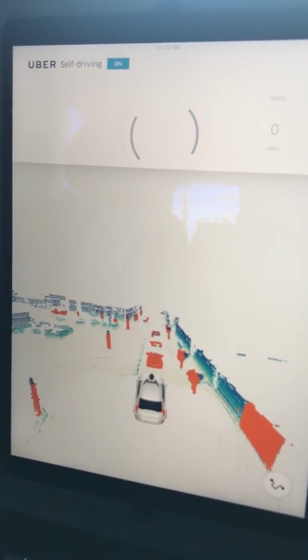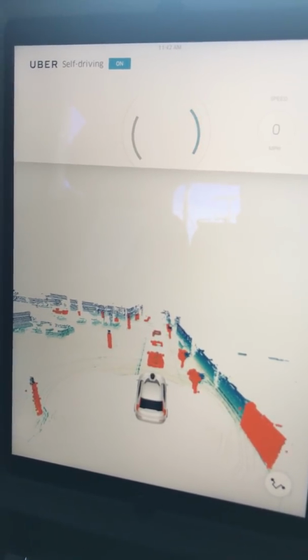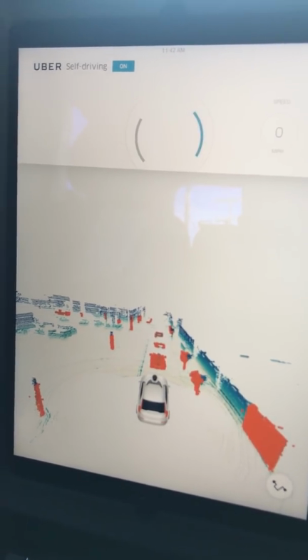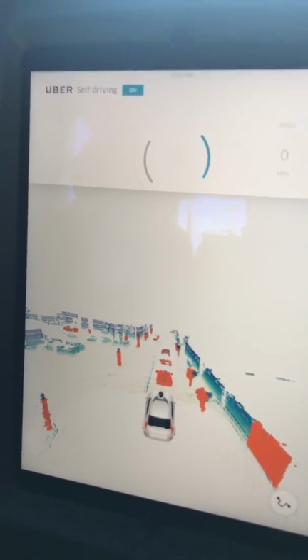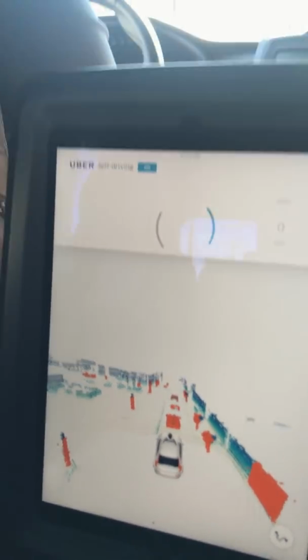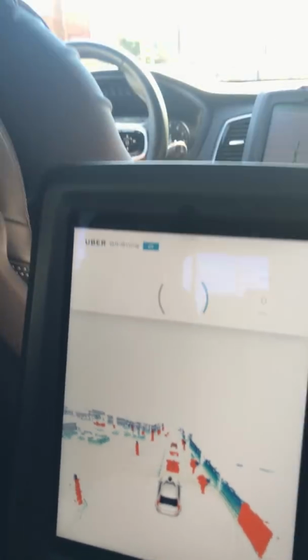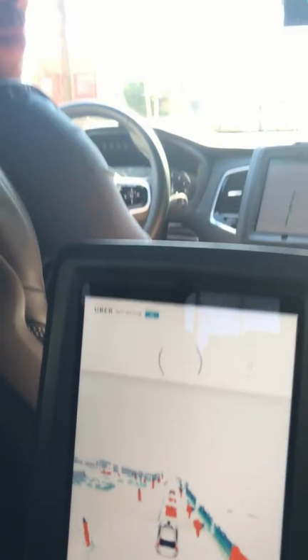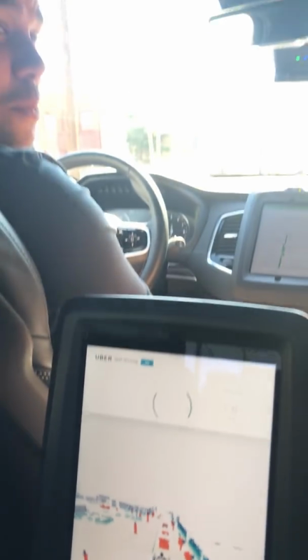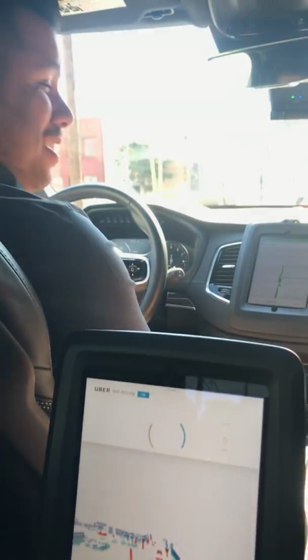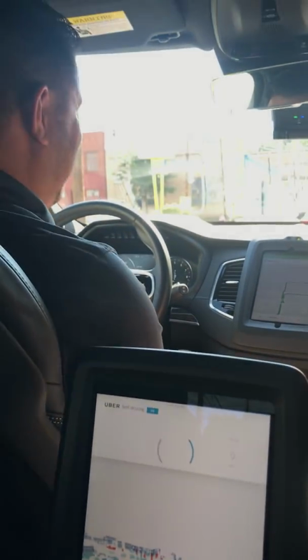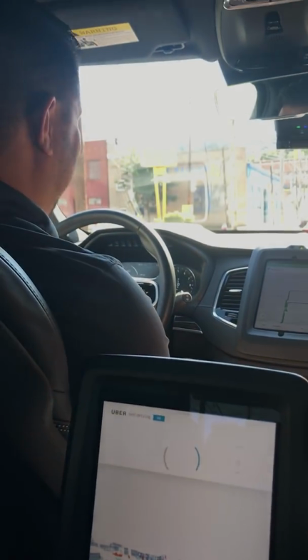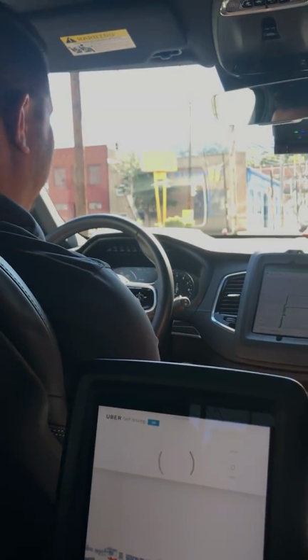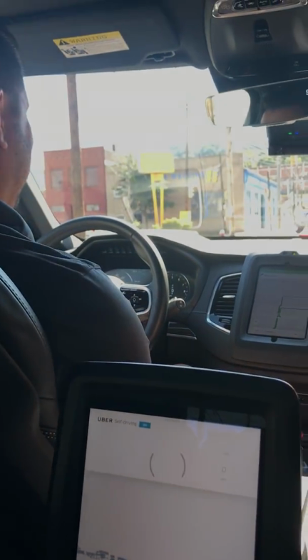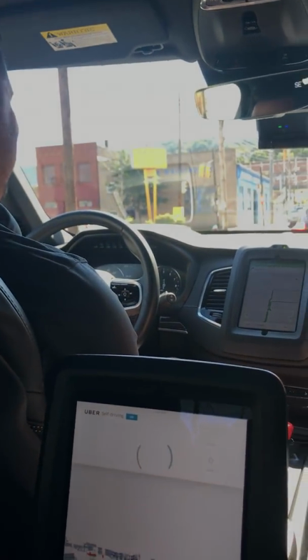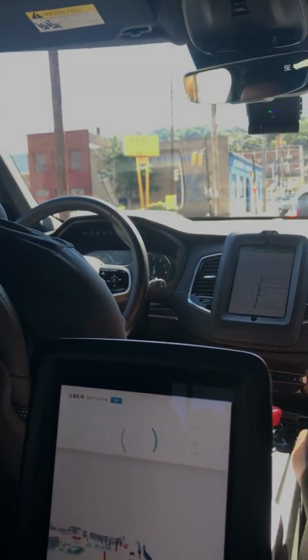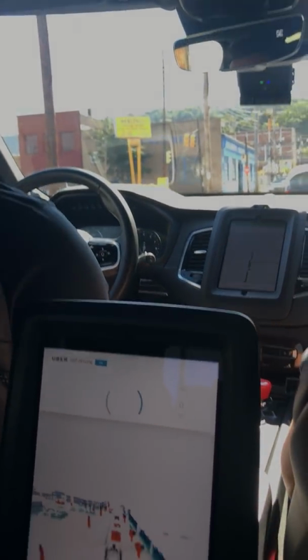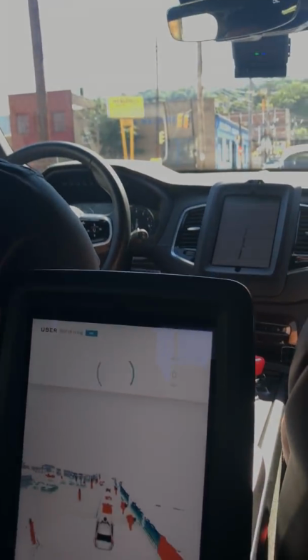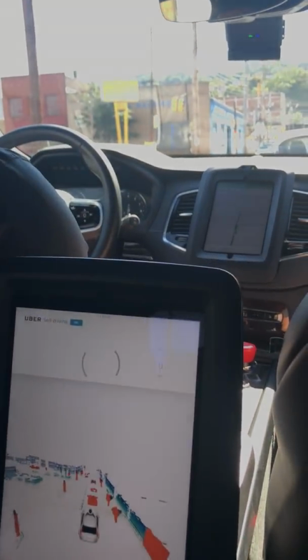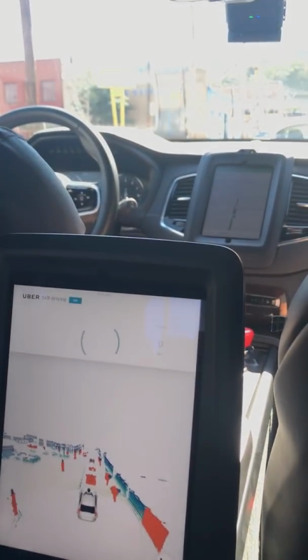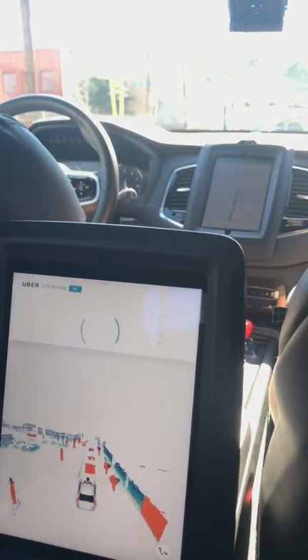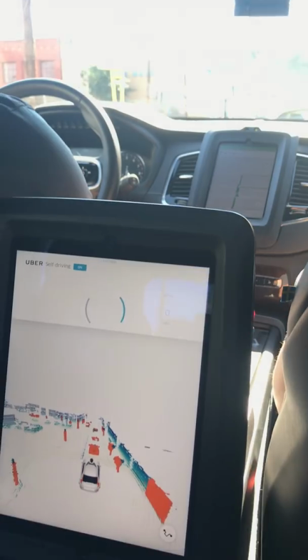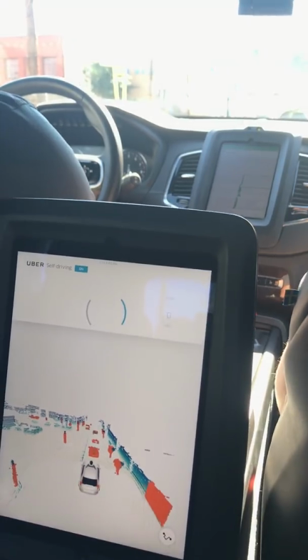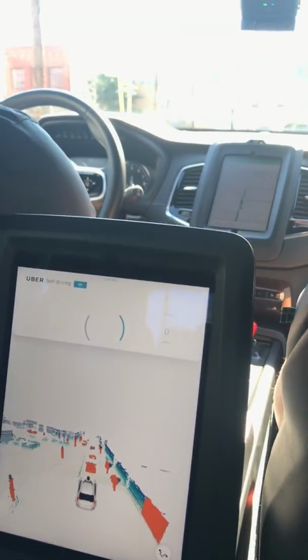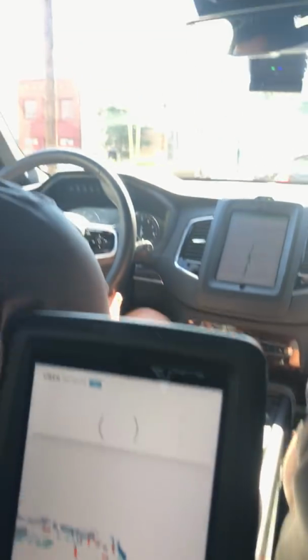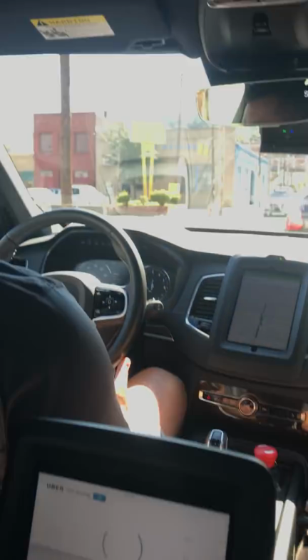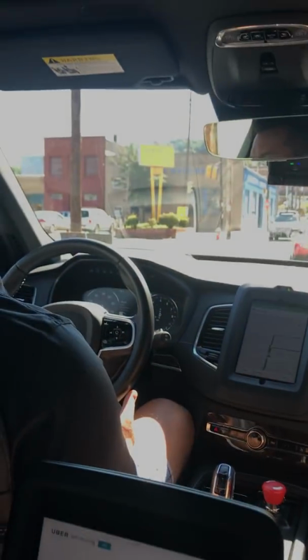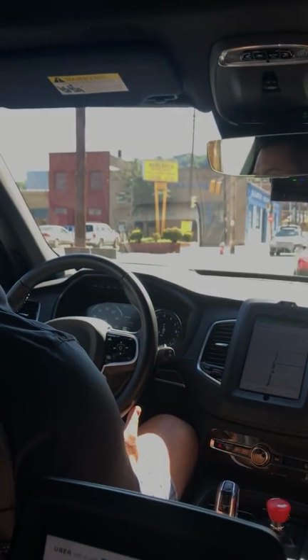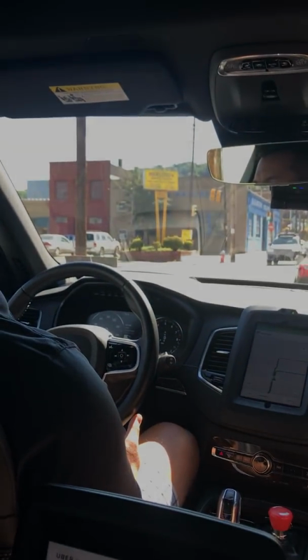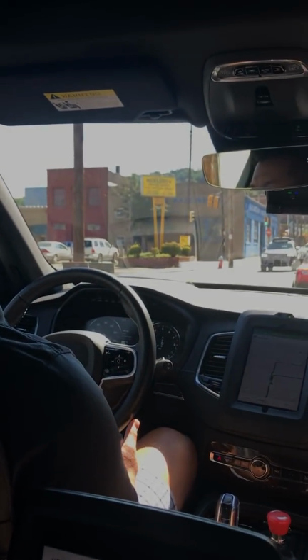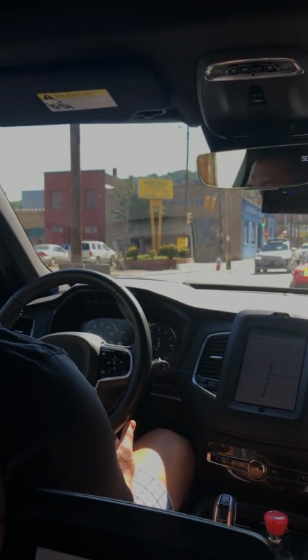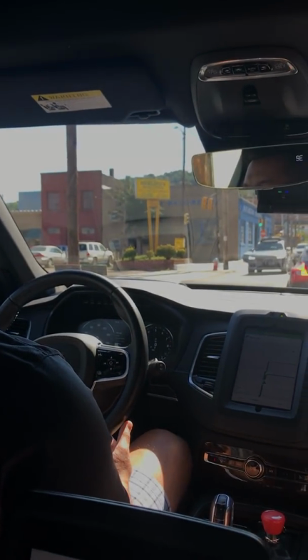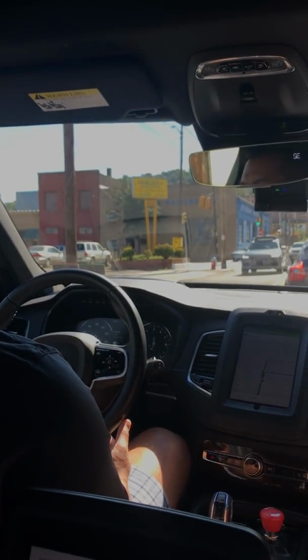You usually have to explain it to most people. Oh, there's another self-driving car.